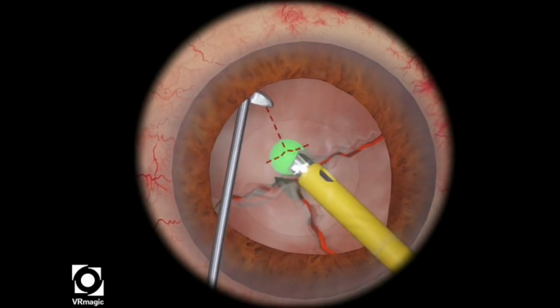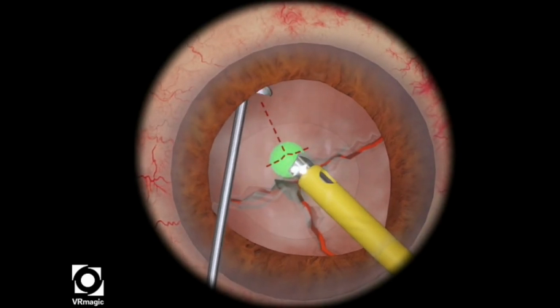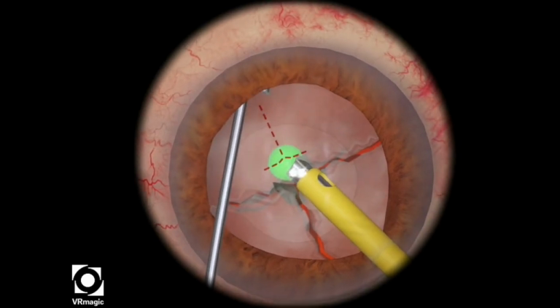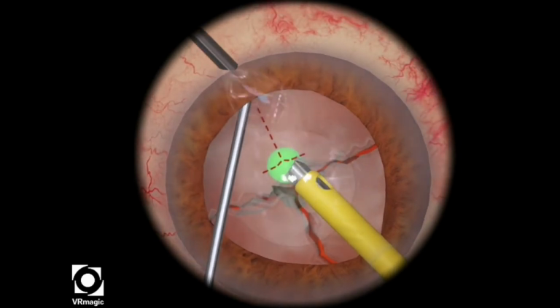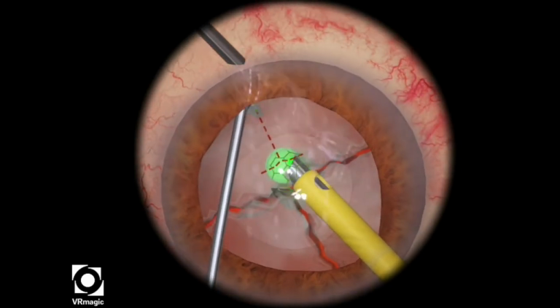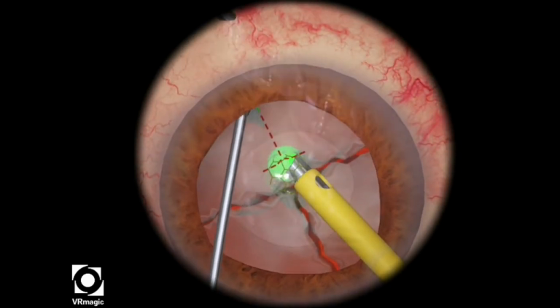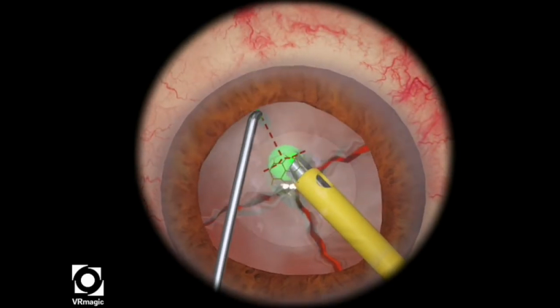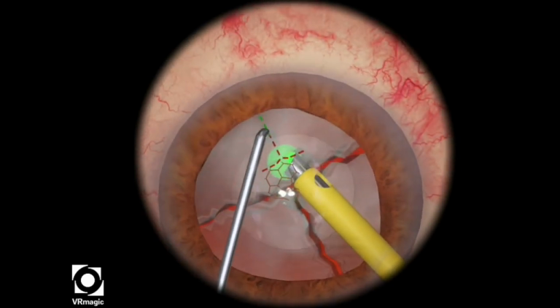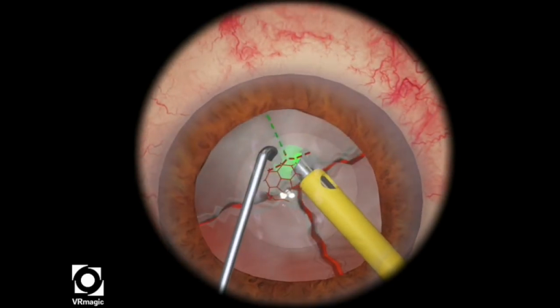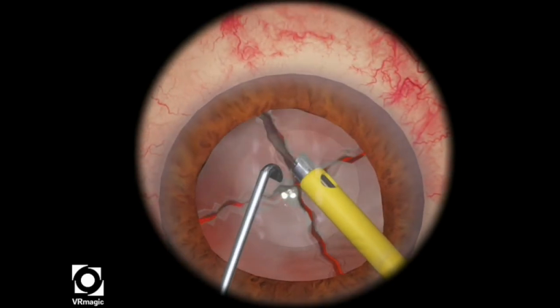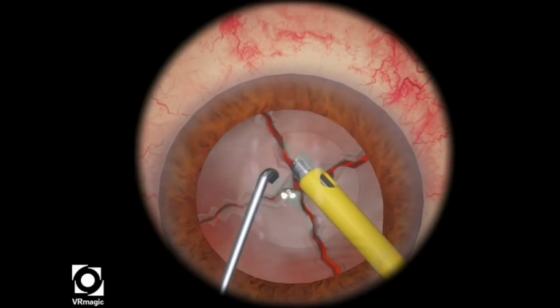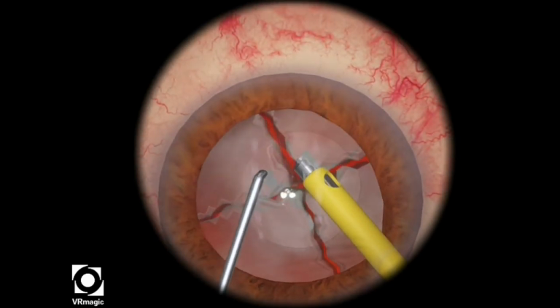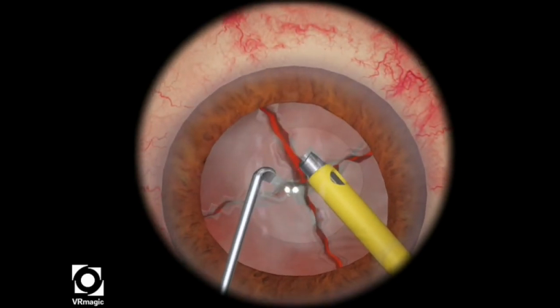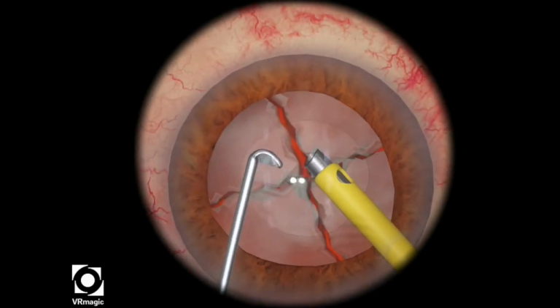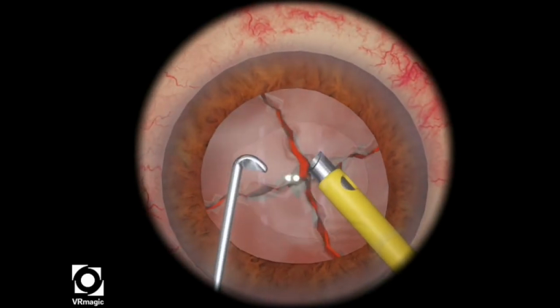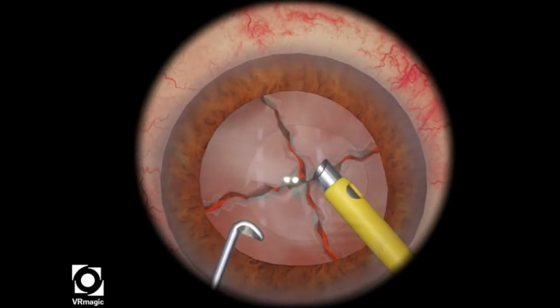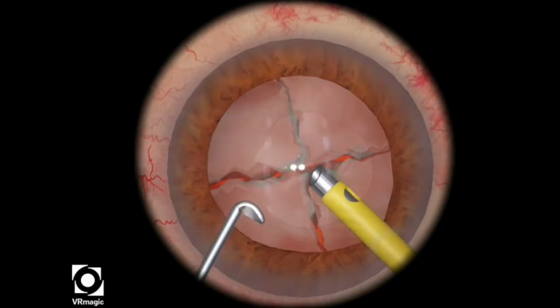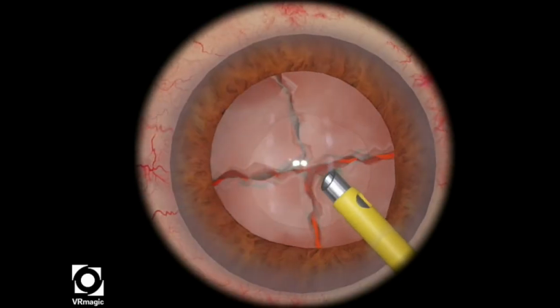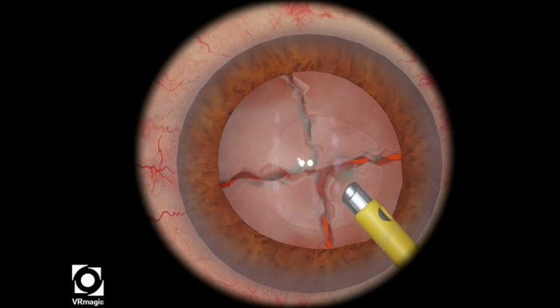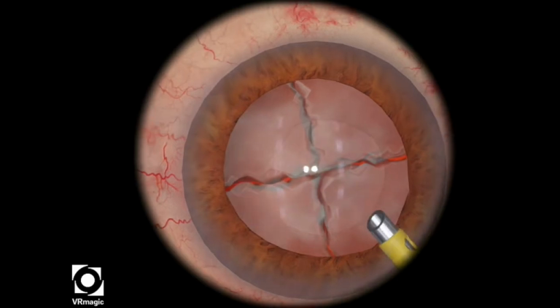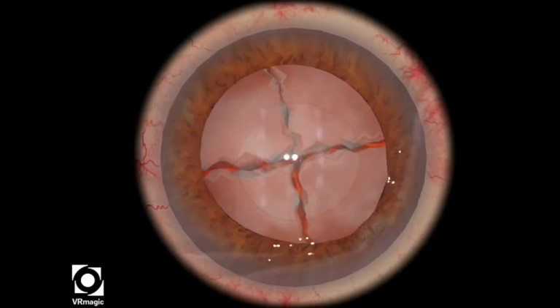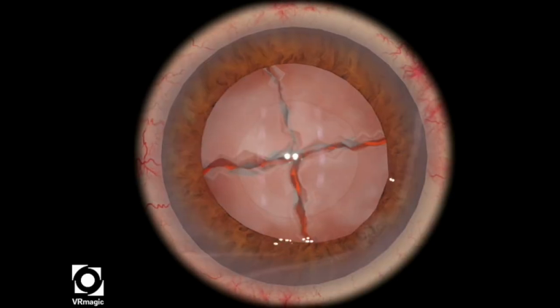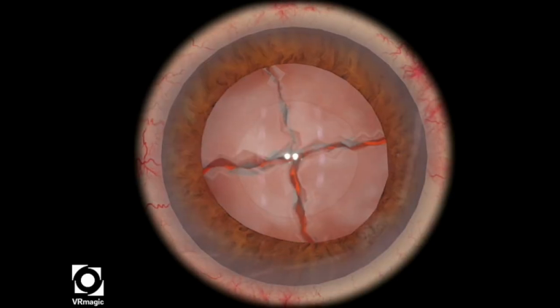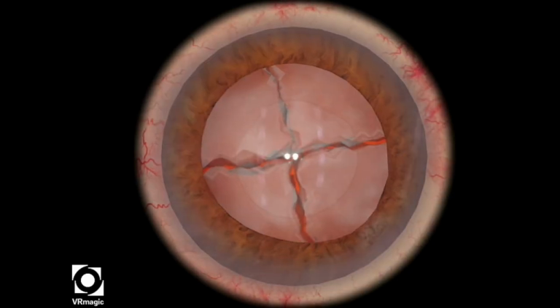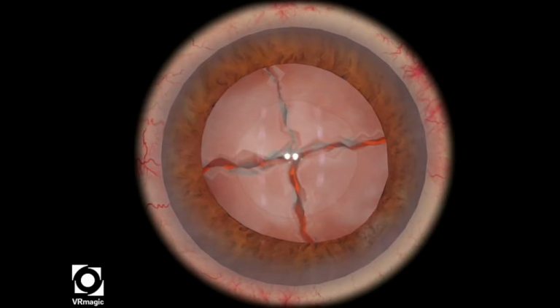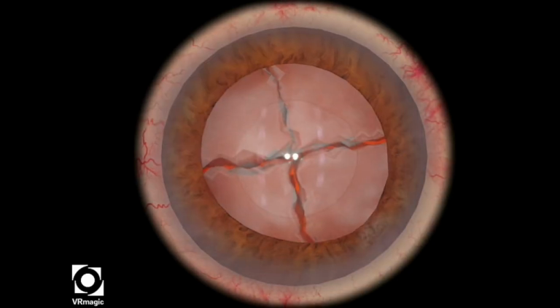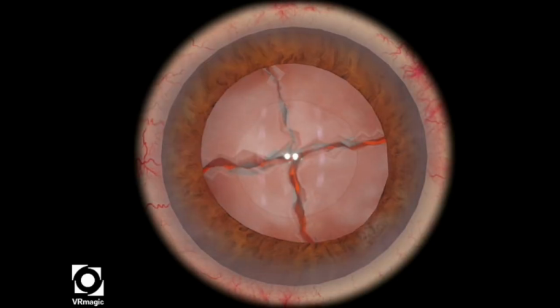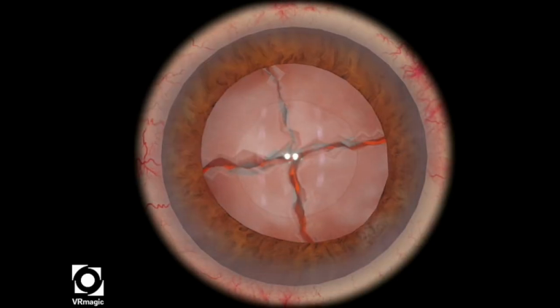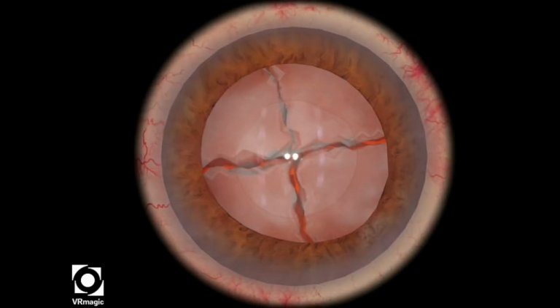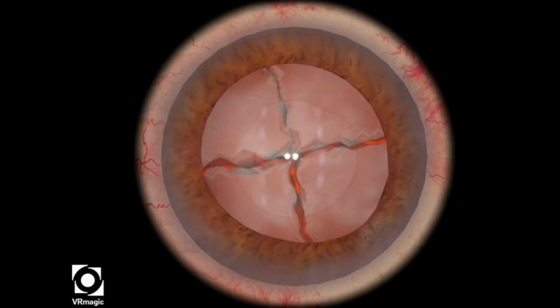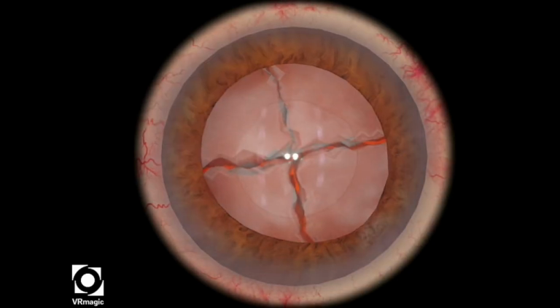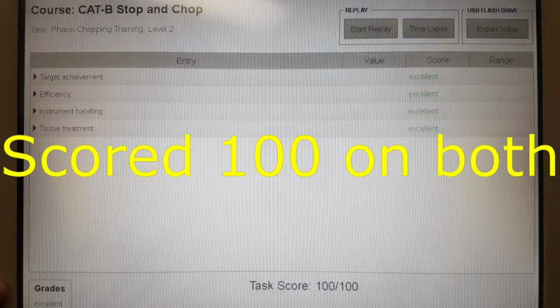Holding a little bit of ultrasonic energy, going underneath, and then propagating the chop. And then that's it — you've completed two chops.